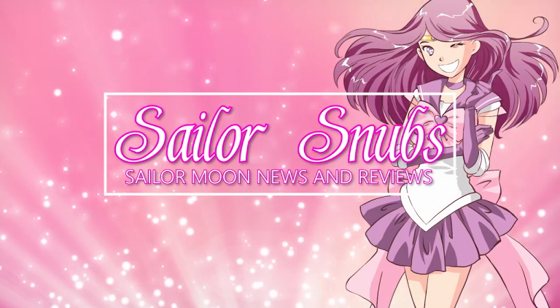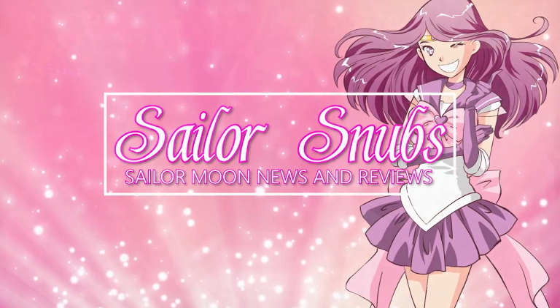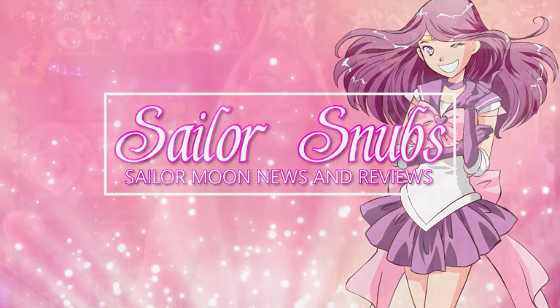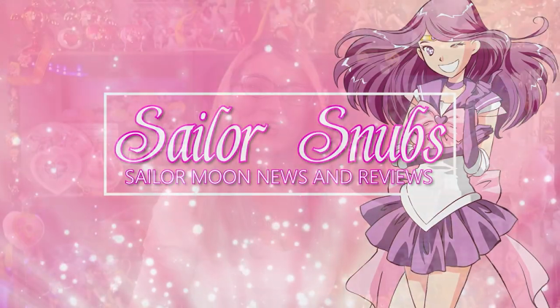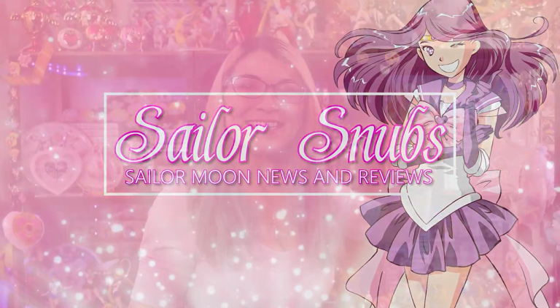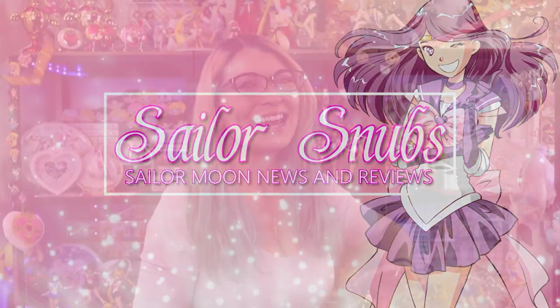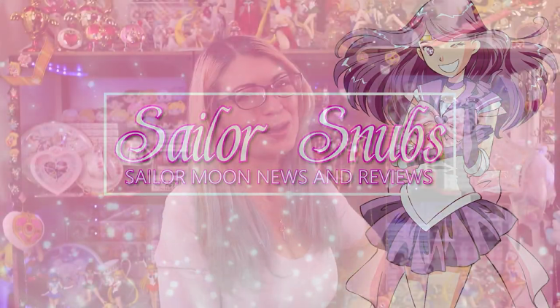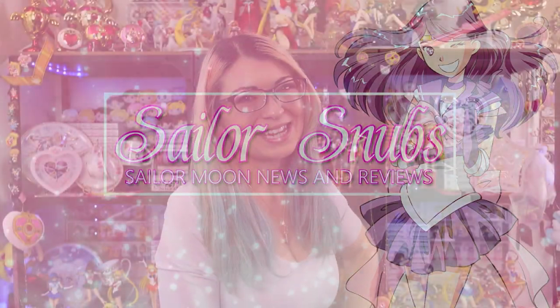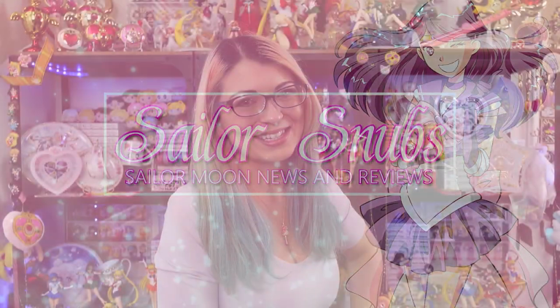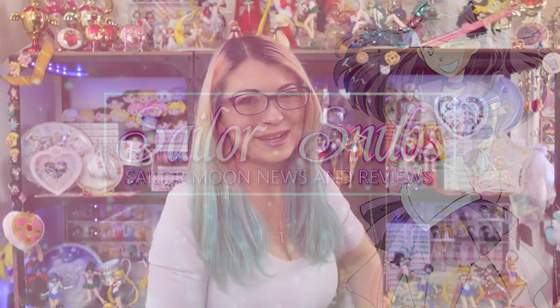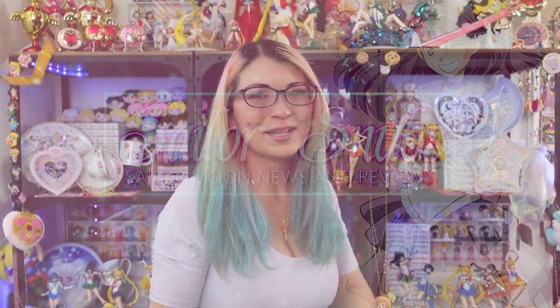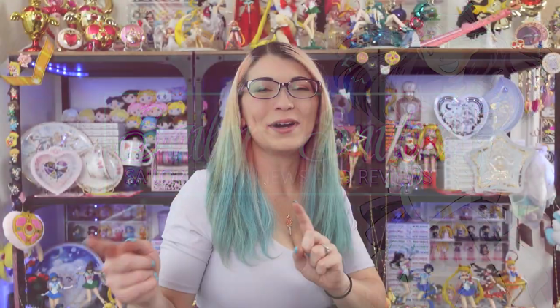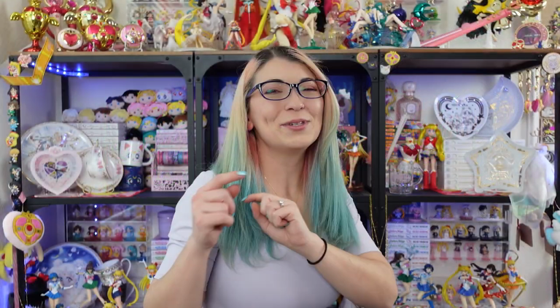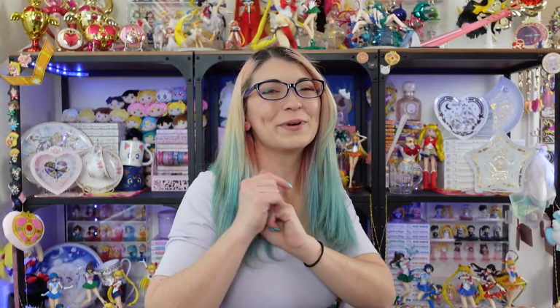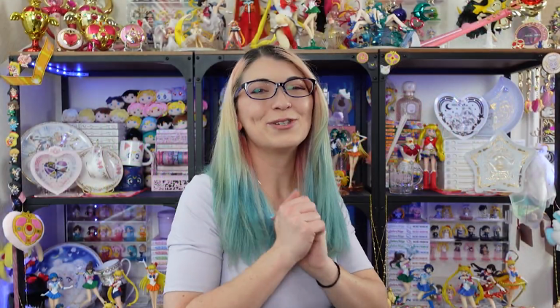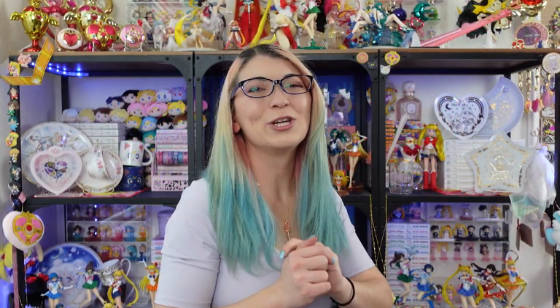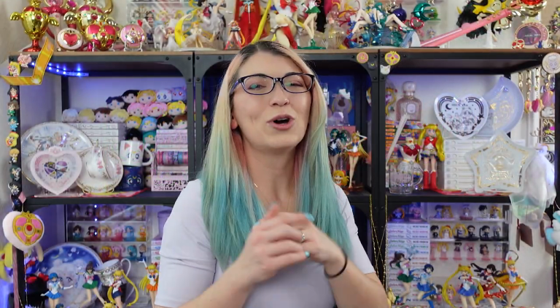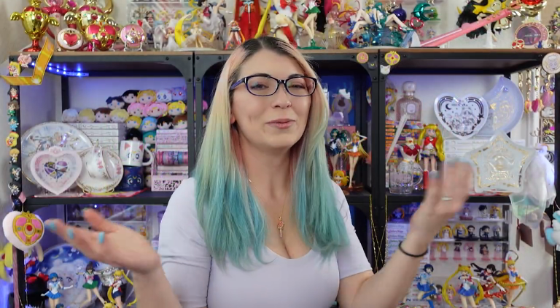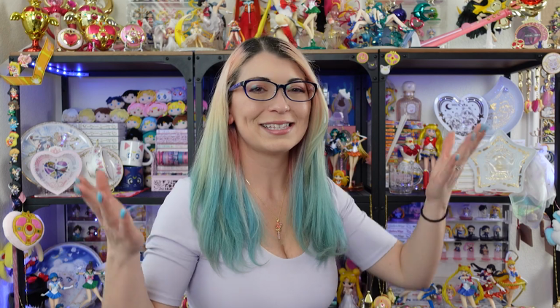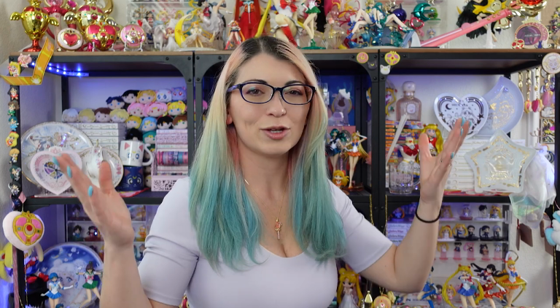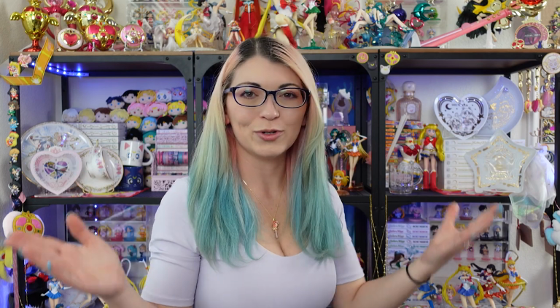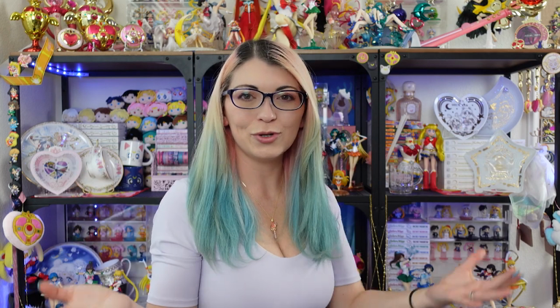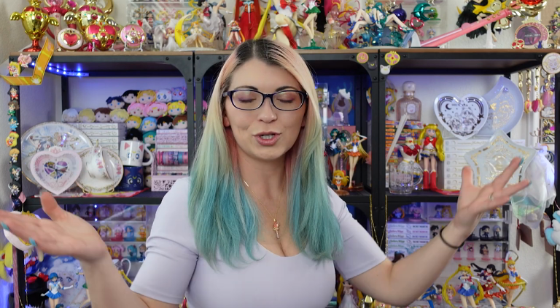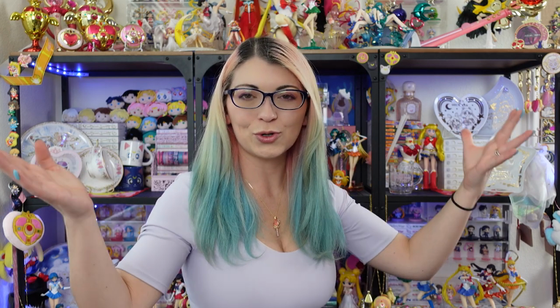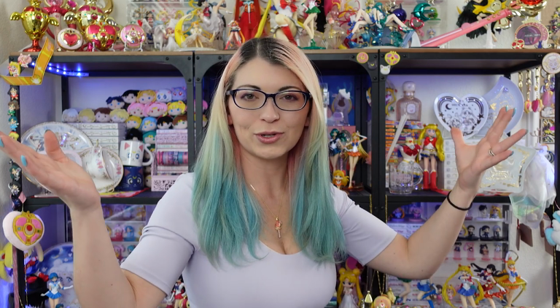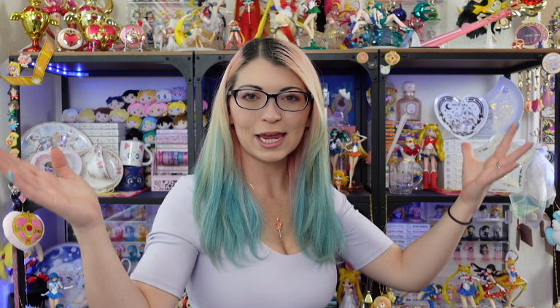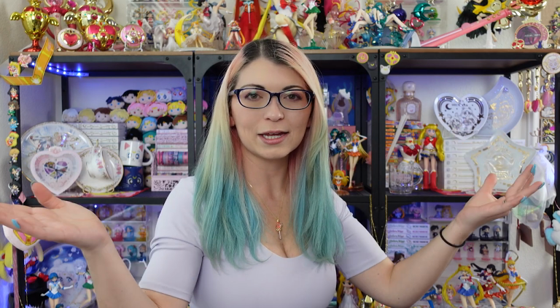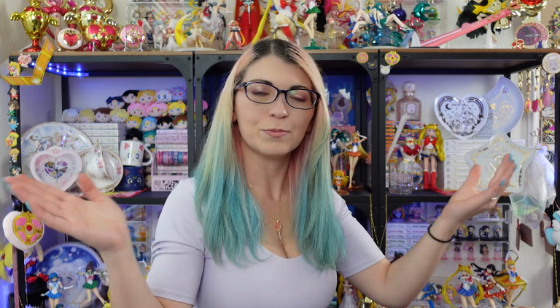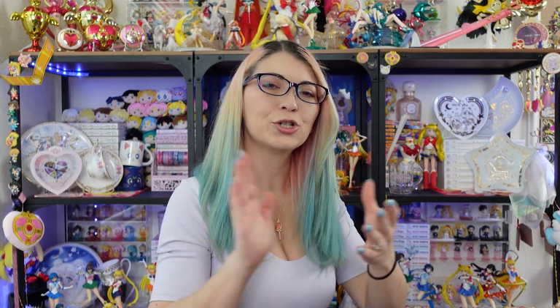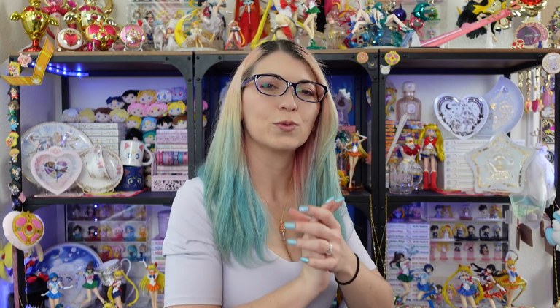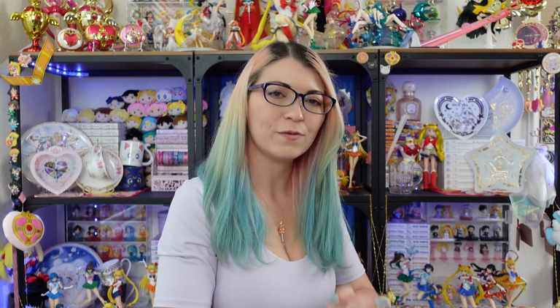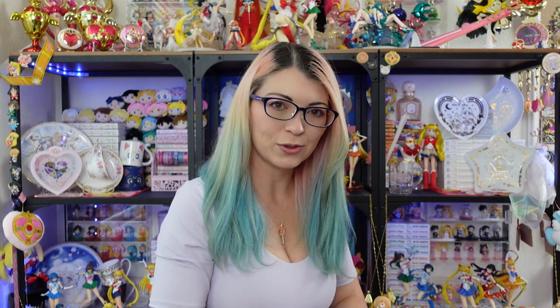What's up Sailor Senshi? I'm Sailor Snubs. Welcome to my YouTube channel all about Sailor Moon news, tutorials, and merch reviews.